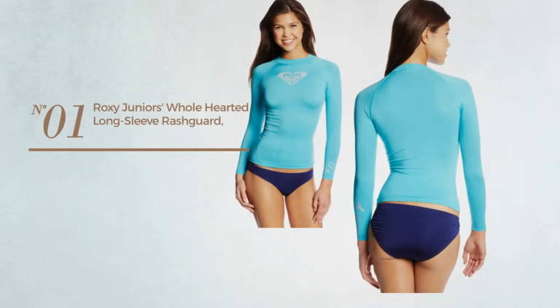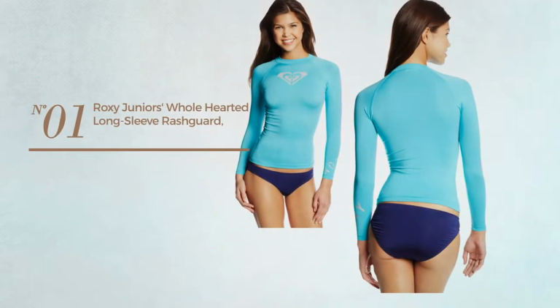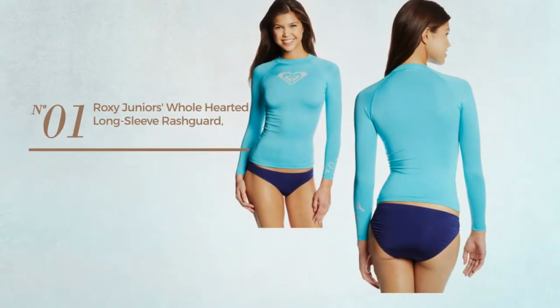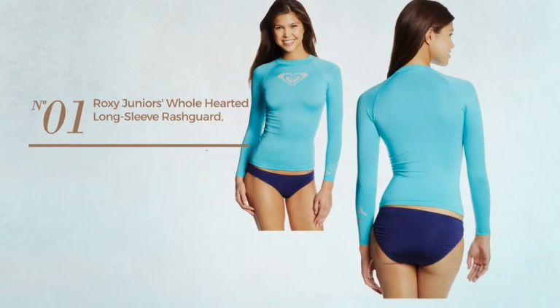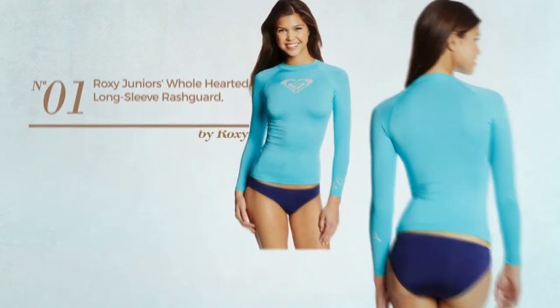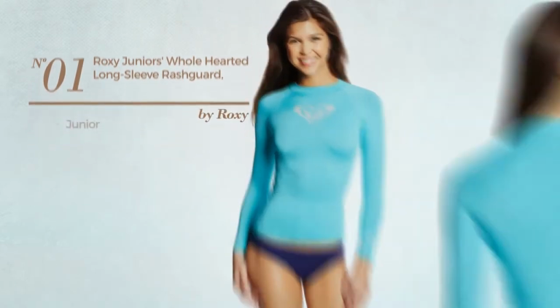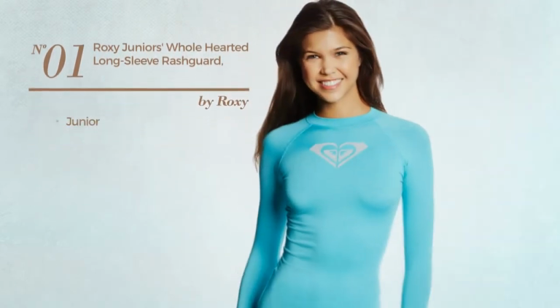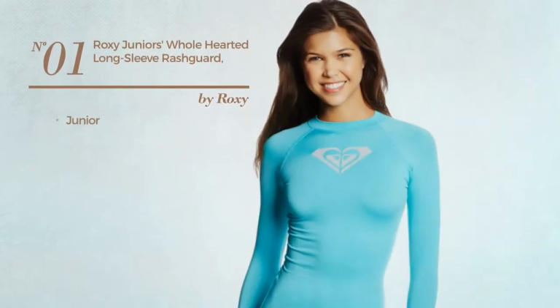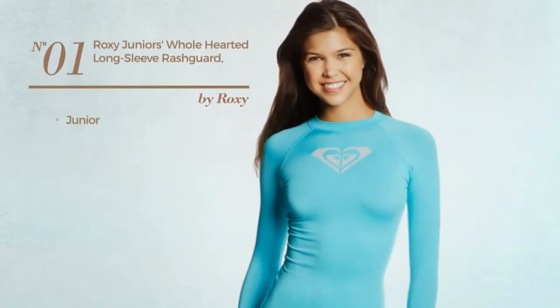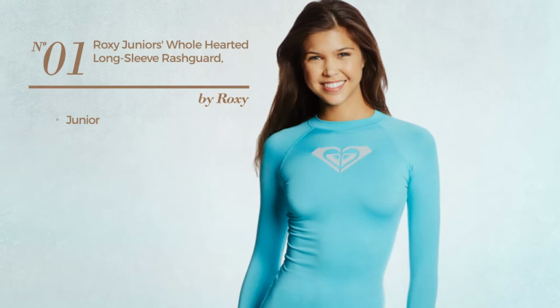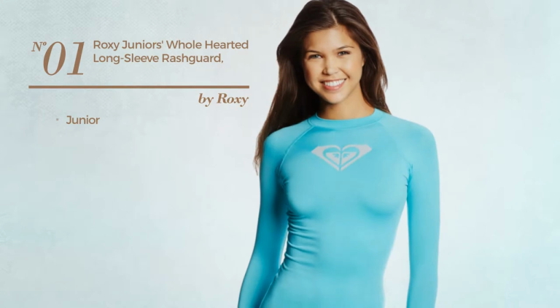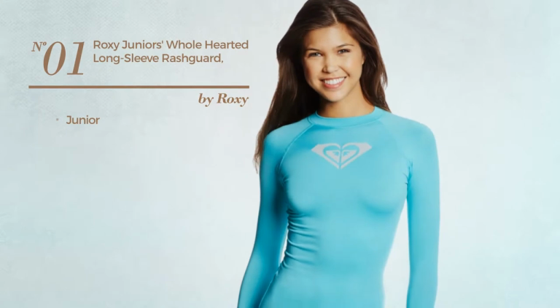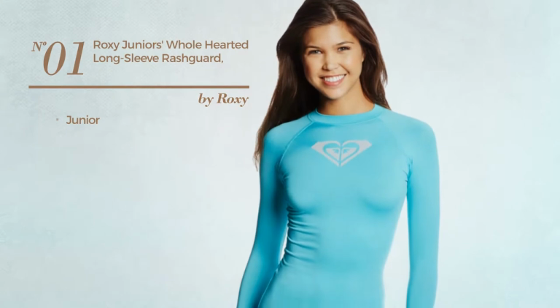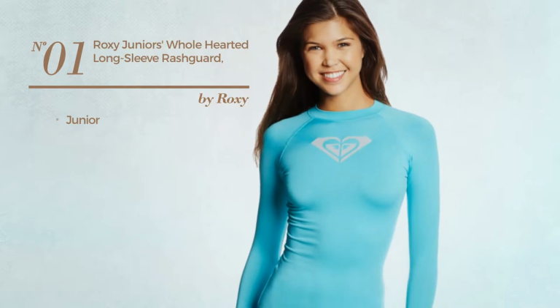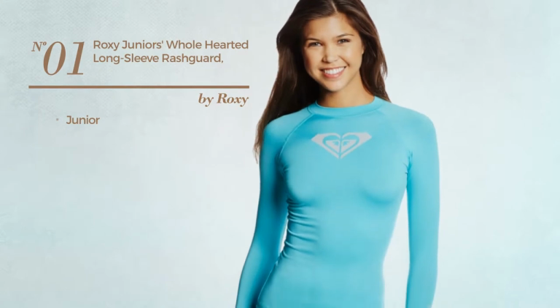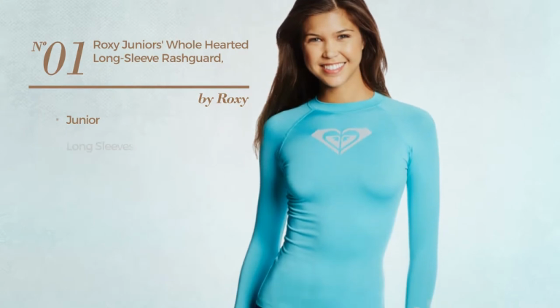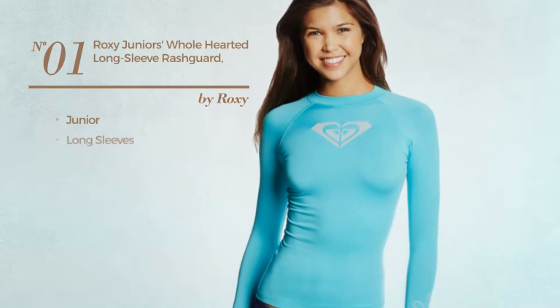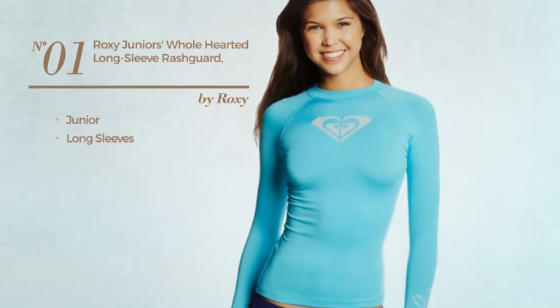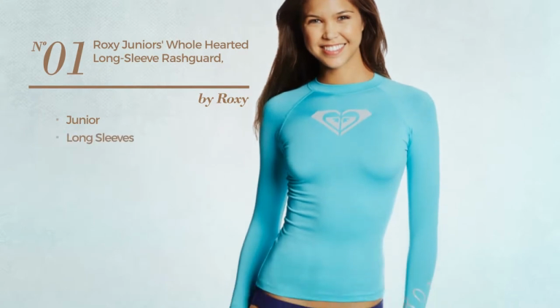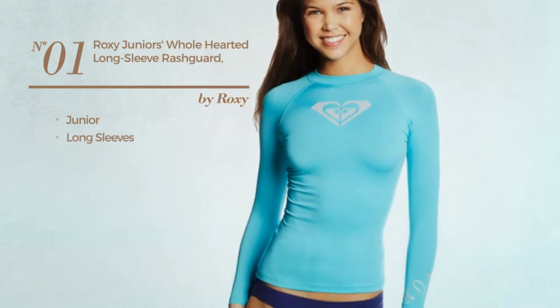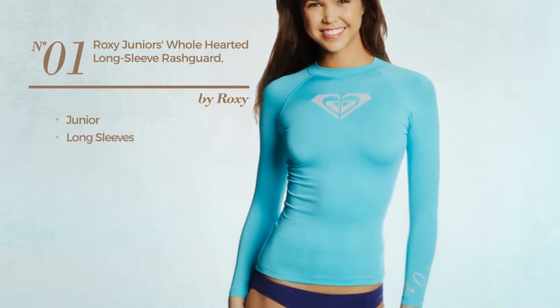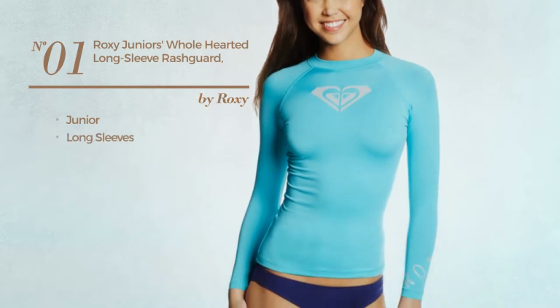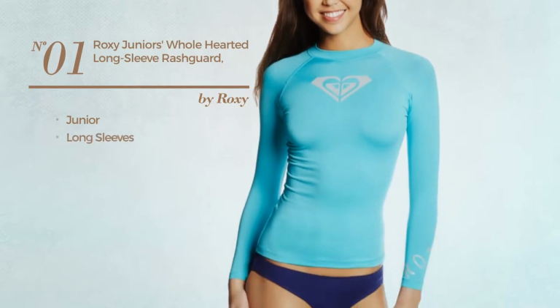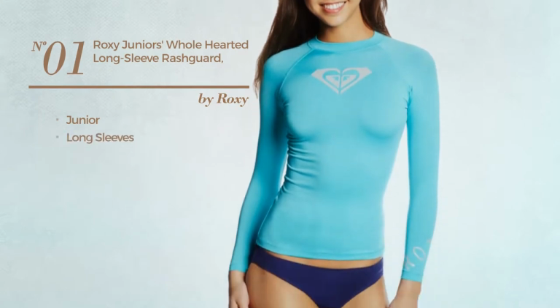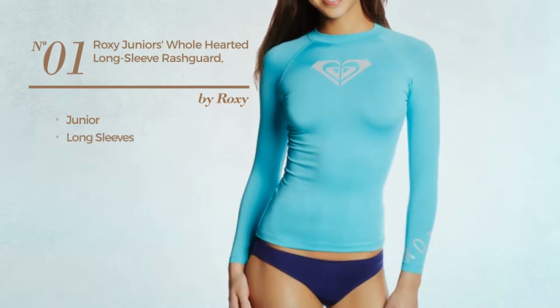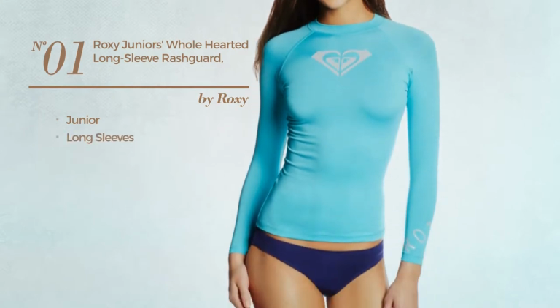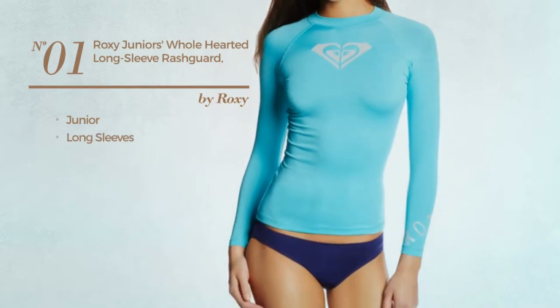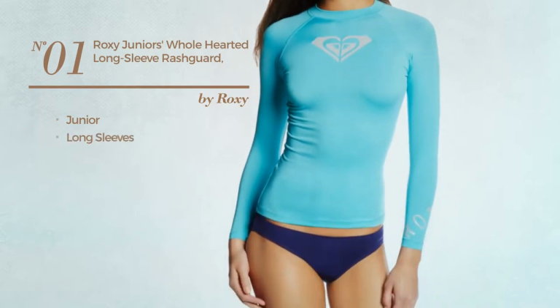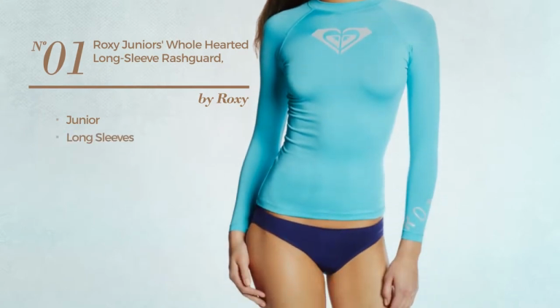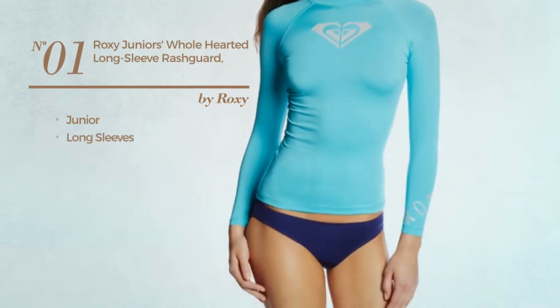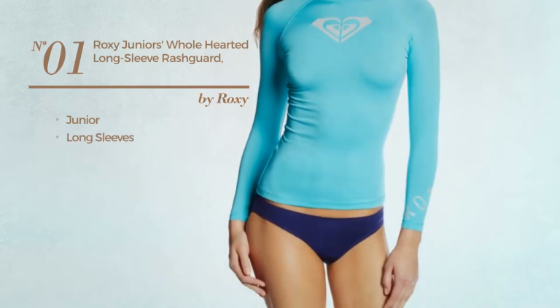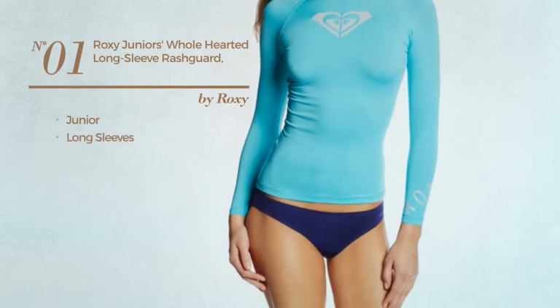Number 1: a junior garment with long sleeves. Available in 9 colors.